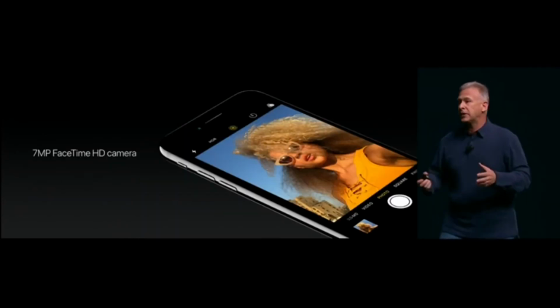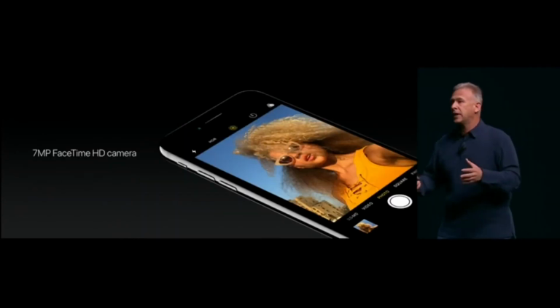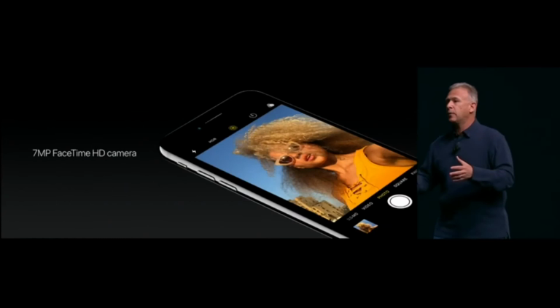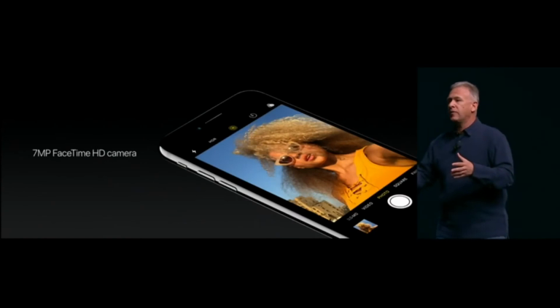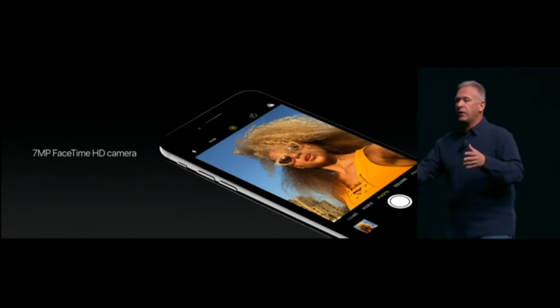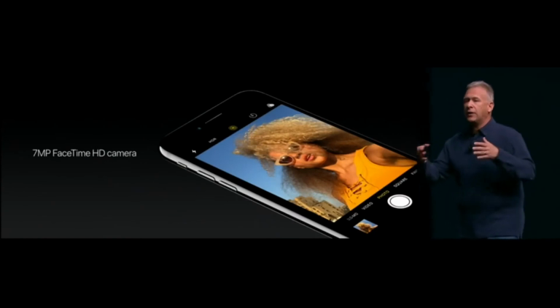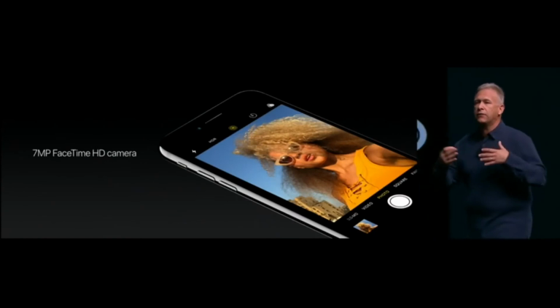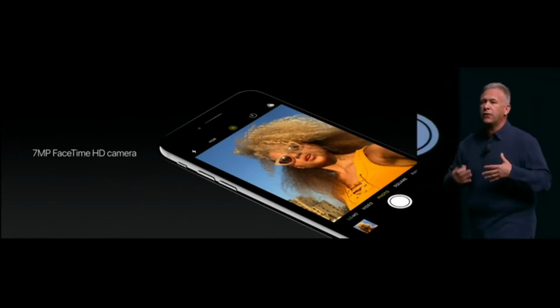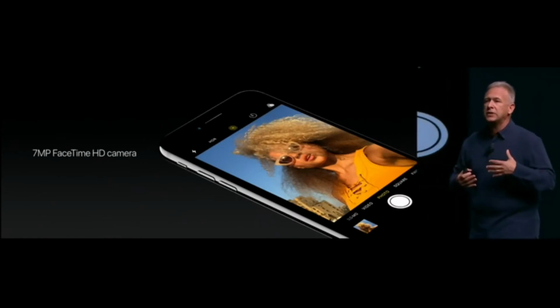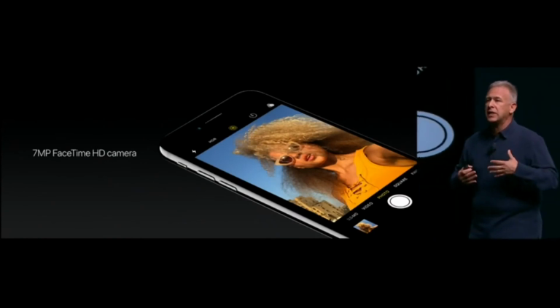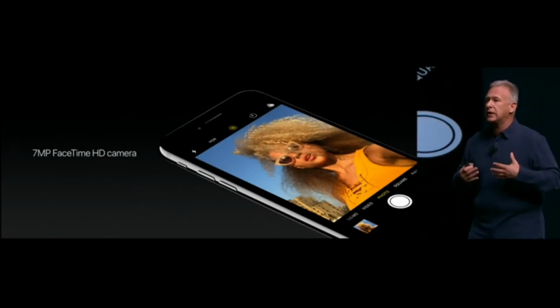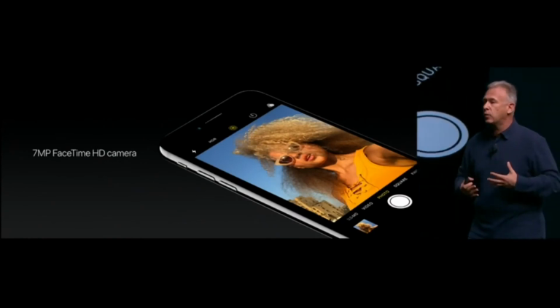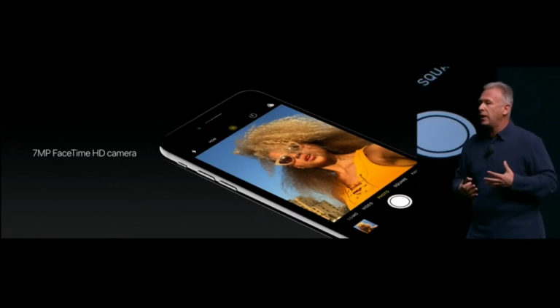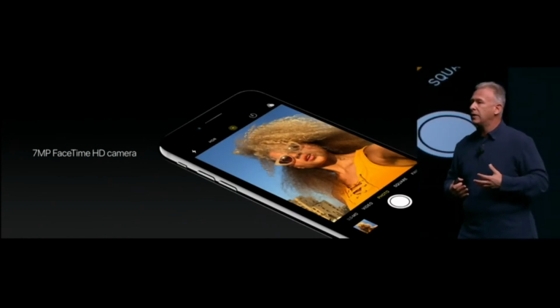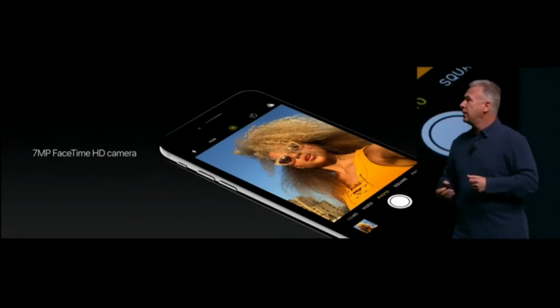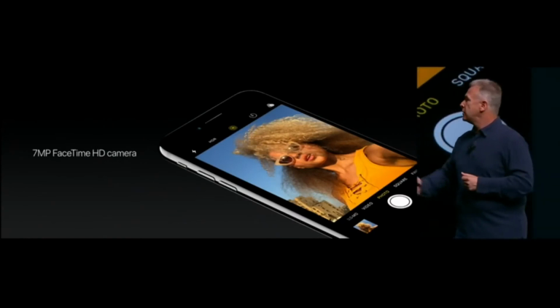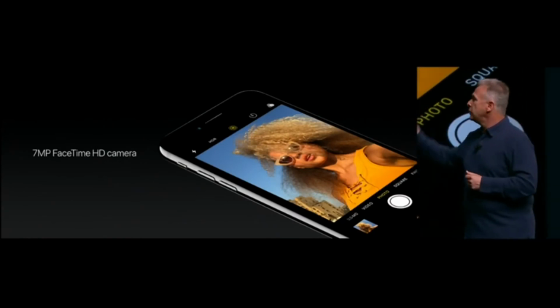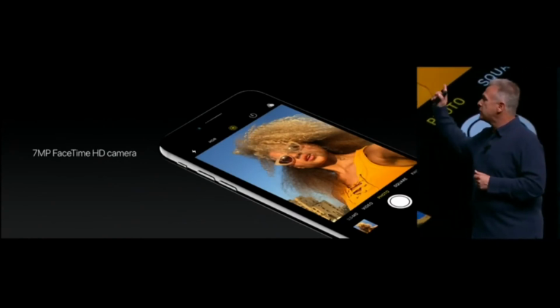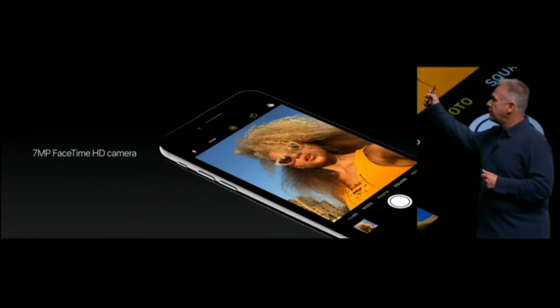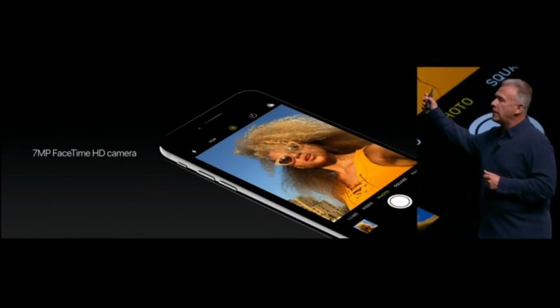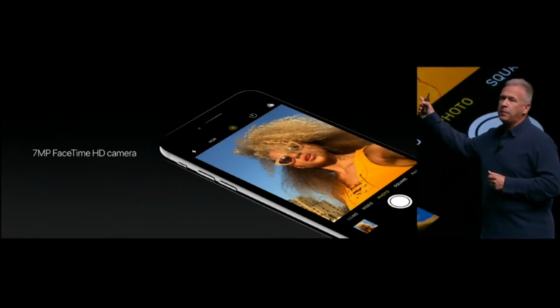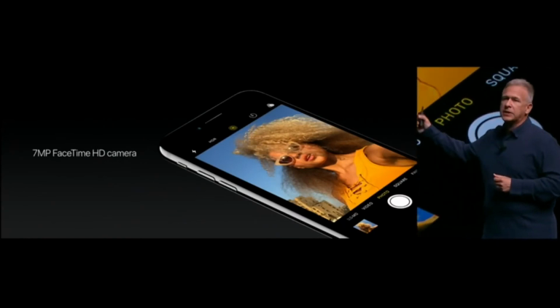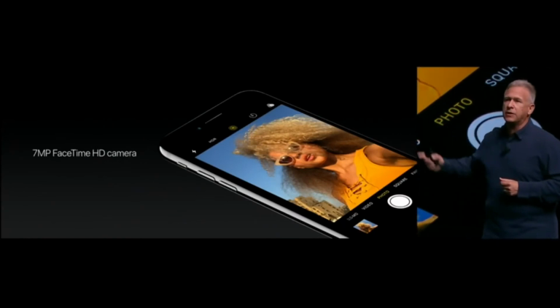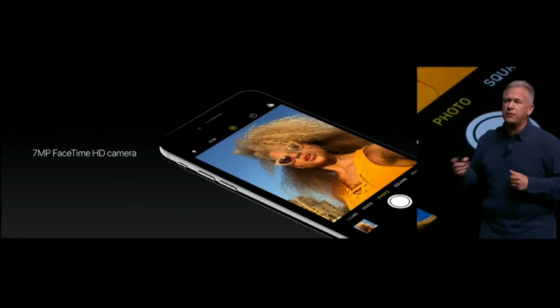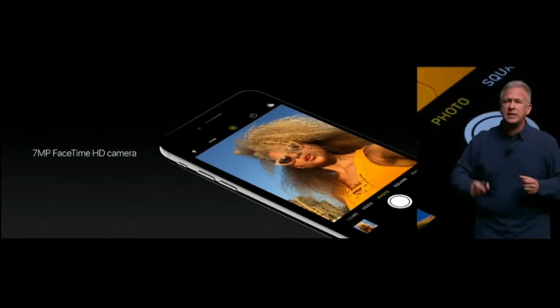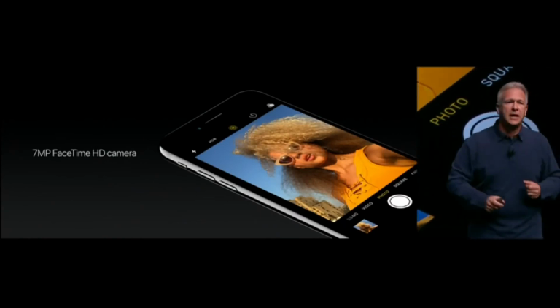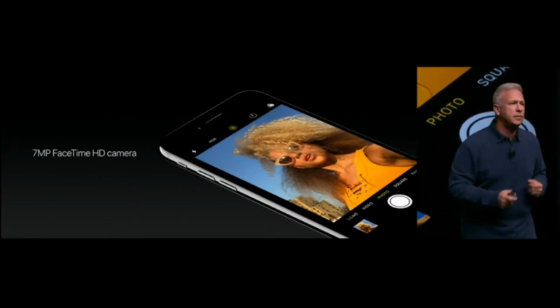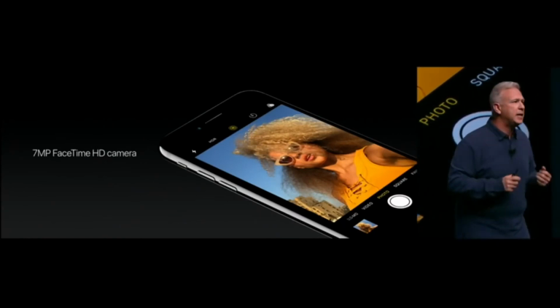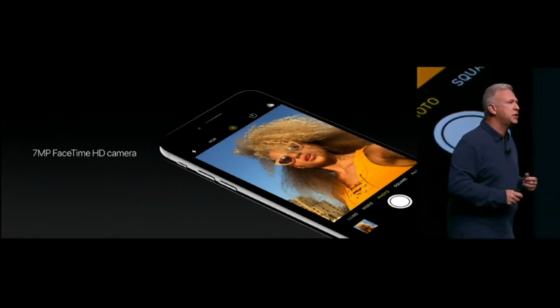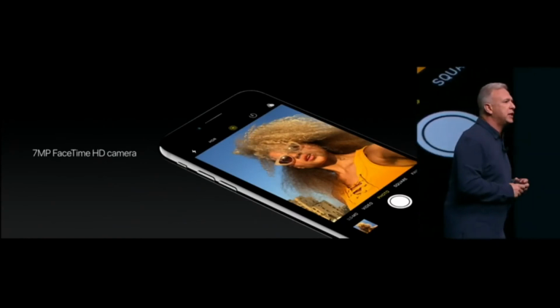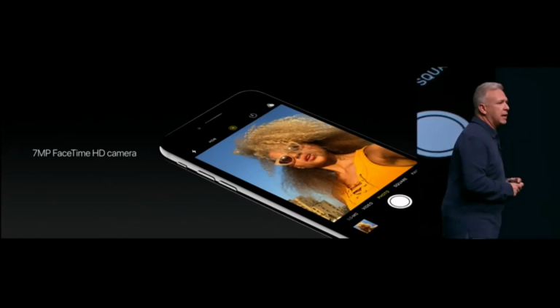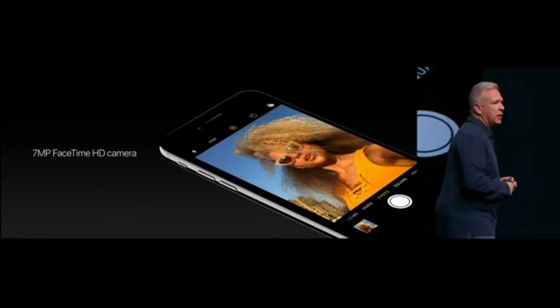We also have the best front camera we've ever had. There's a new seven megapixel FaceTime HD camera on the front side as well.